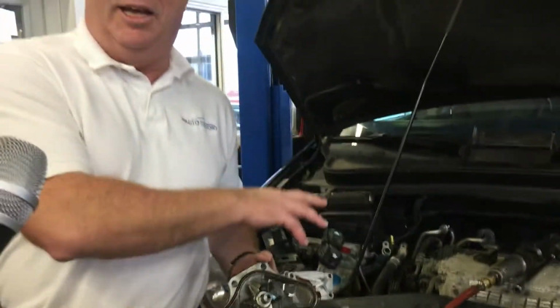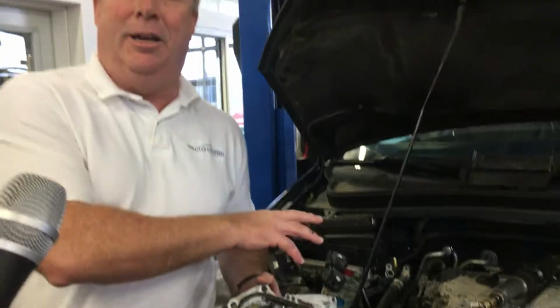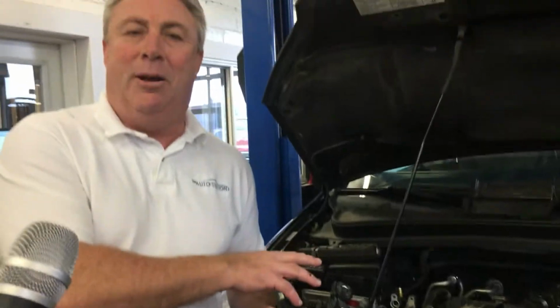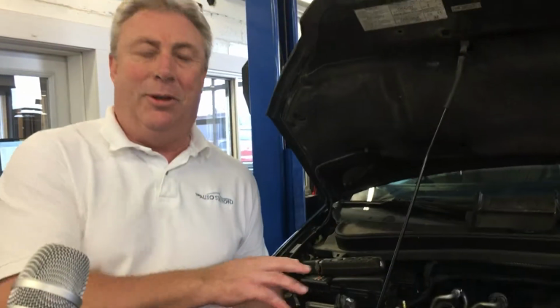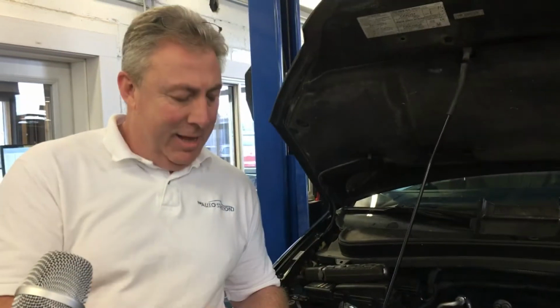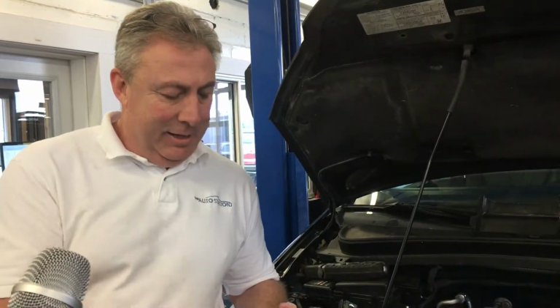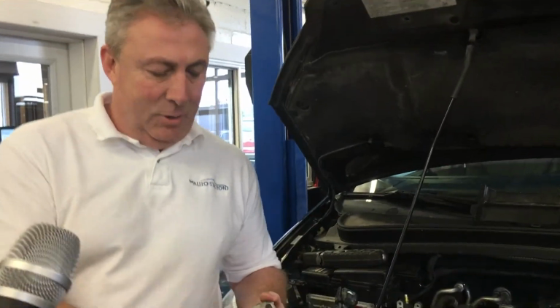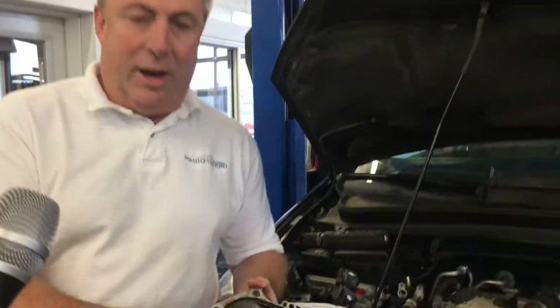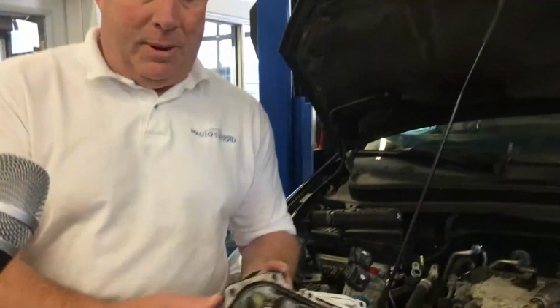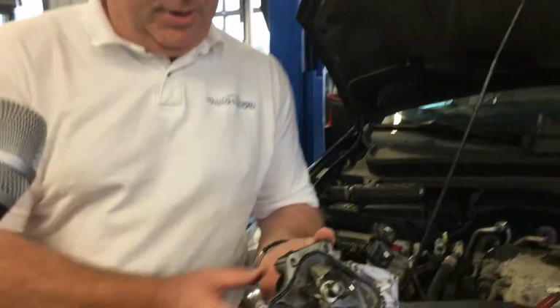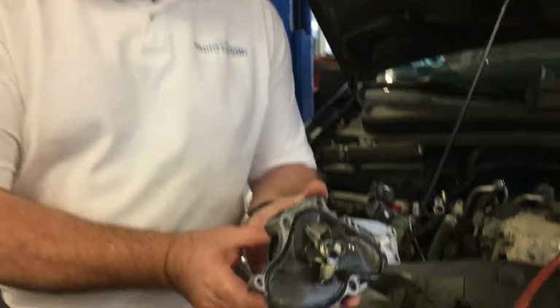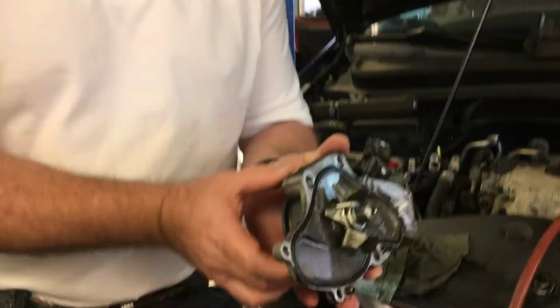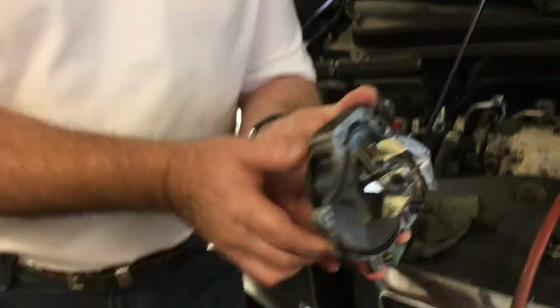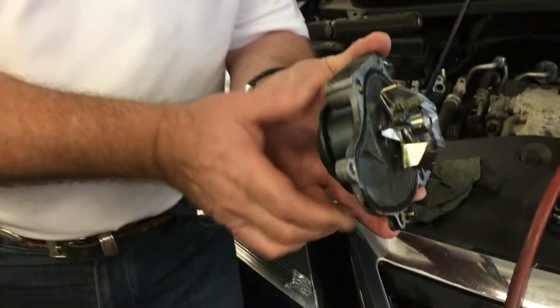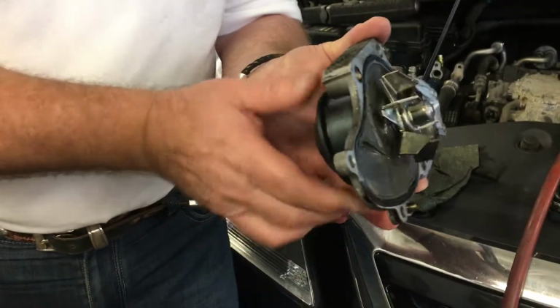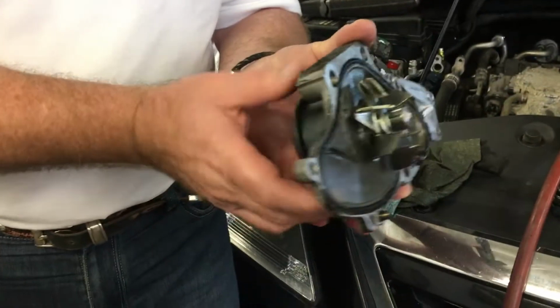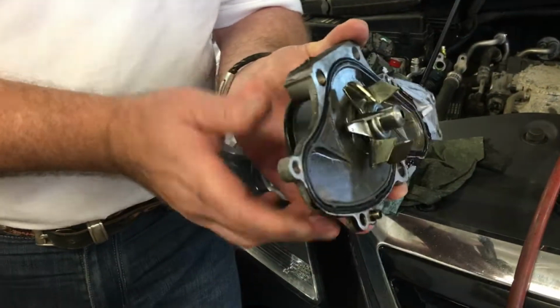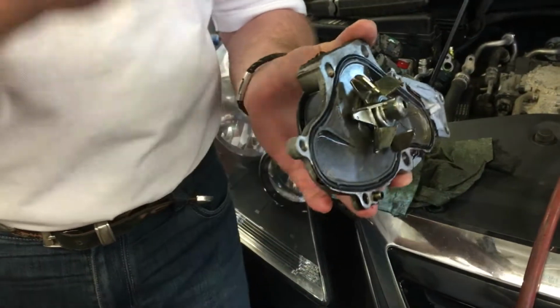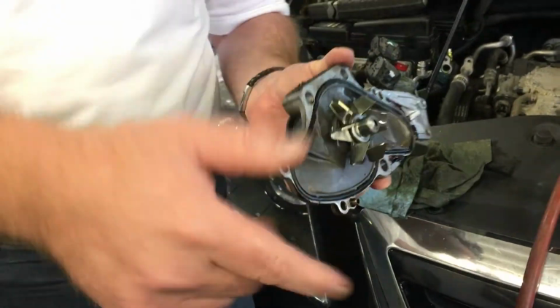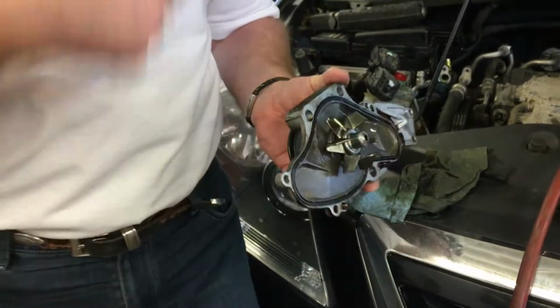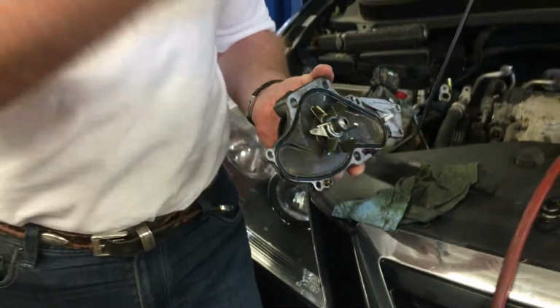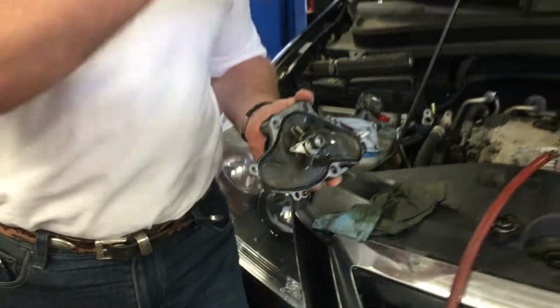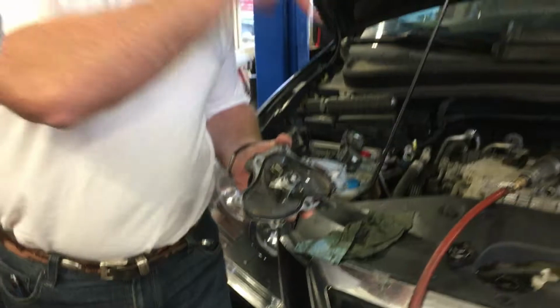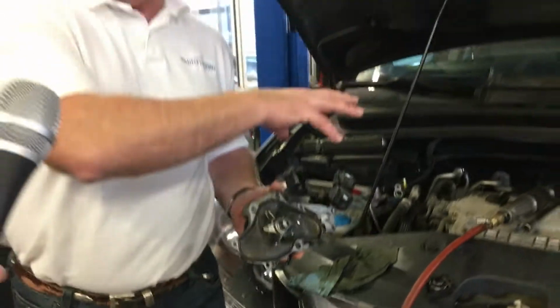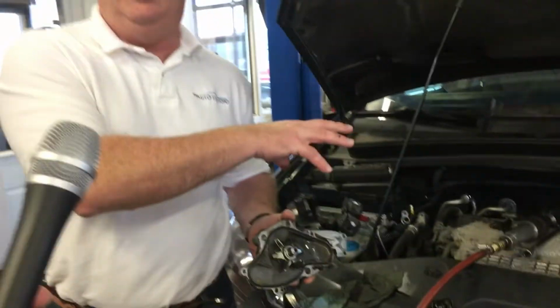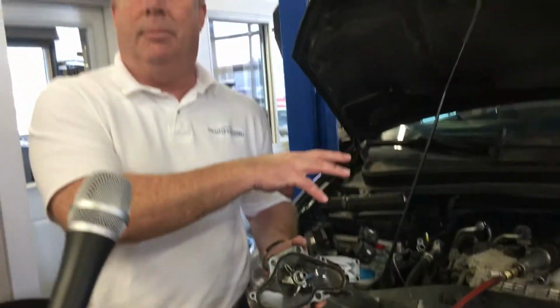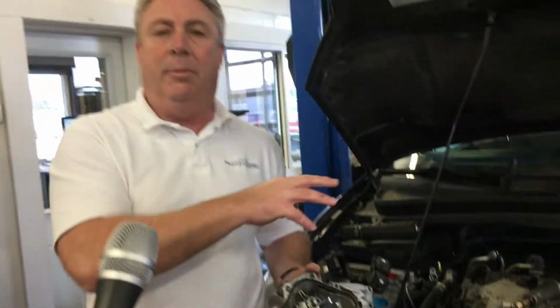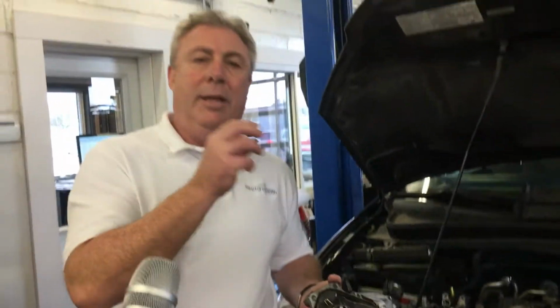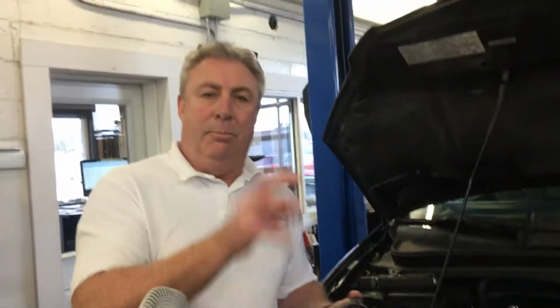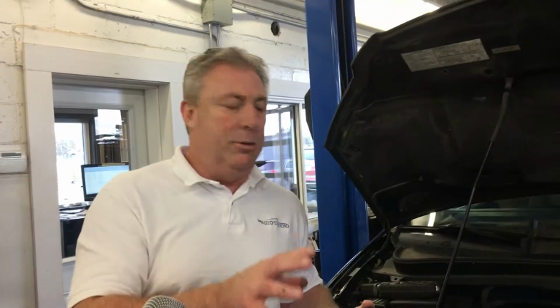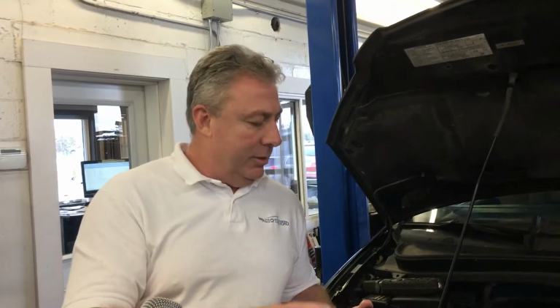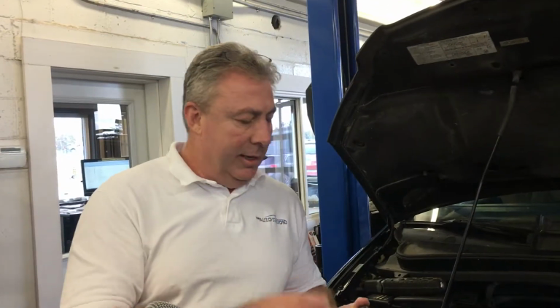So we get in here and have a look. This little water pump here — that's what this is — driven by a belt, moves the coolant through the motor, into the heating compartment, produces the heat.